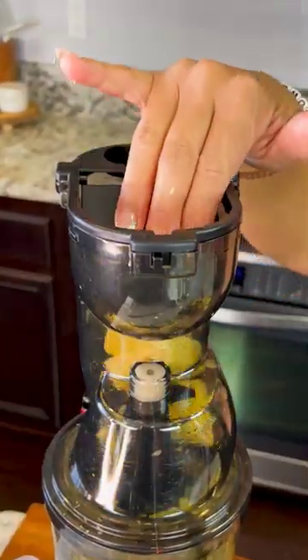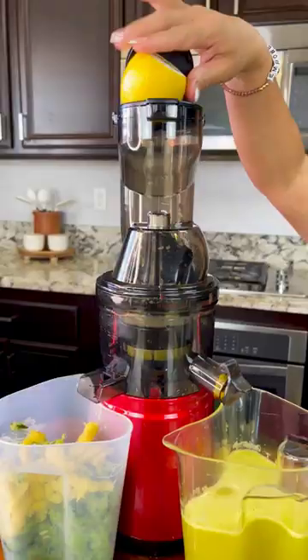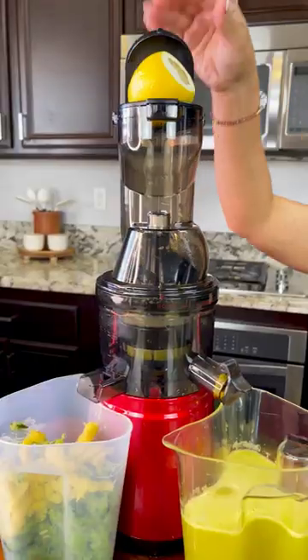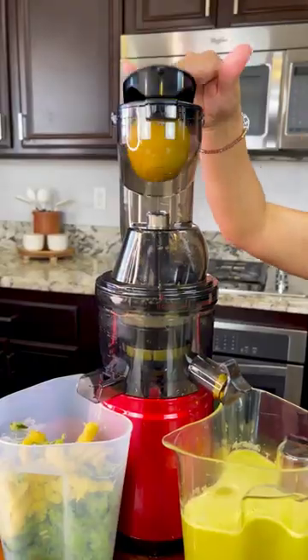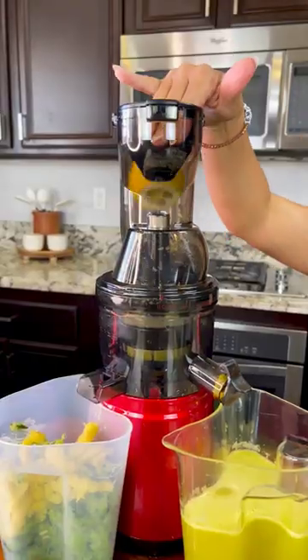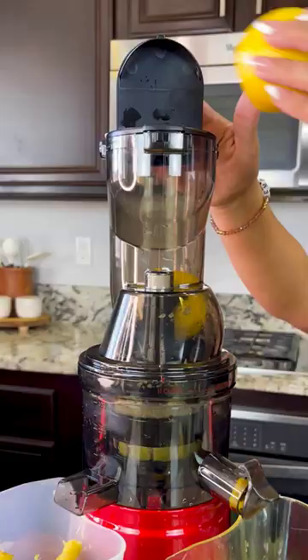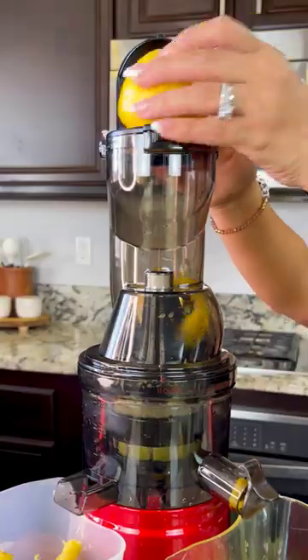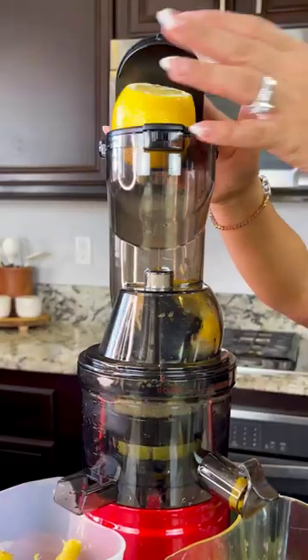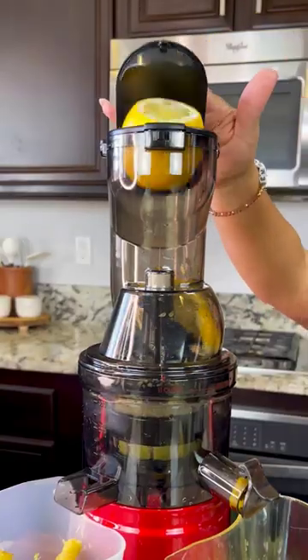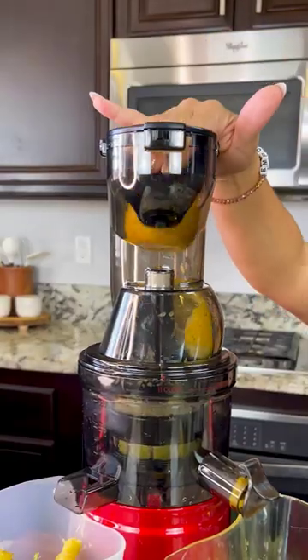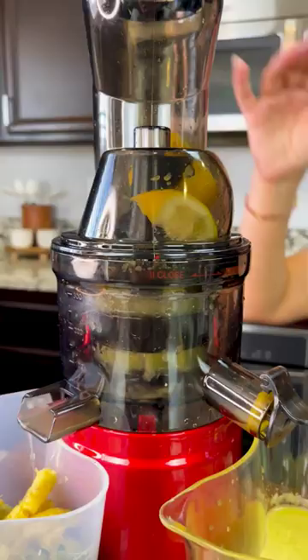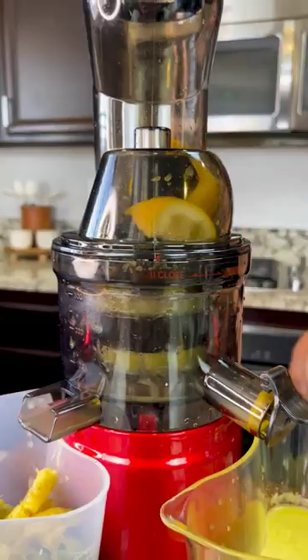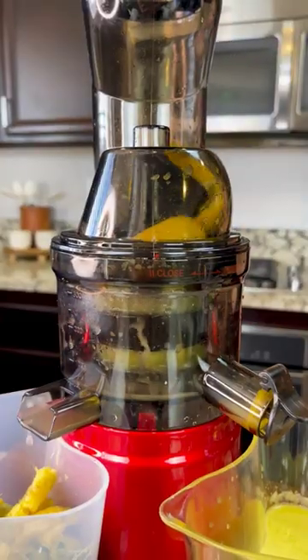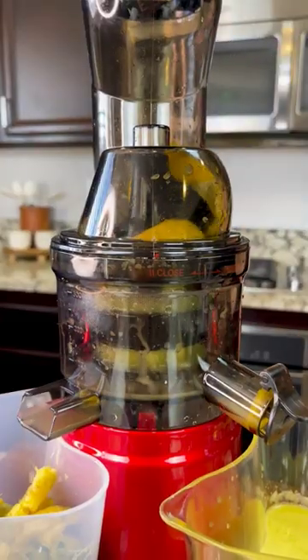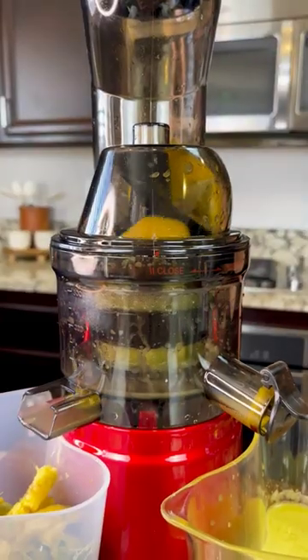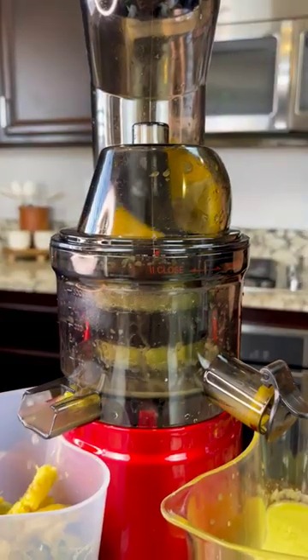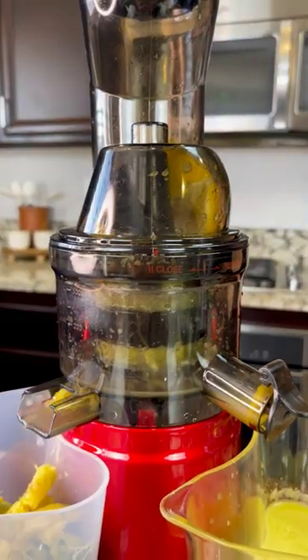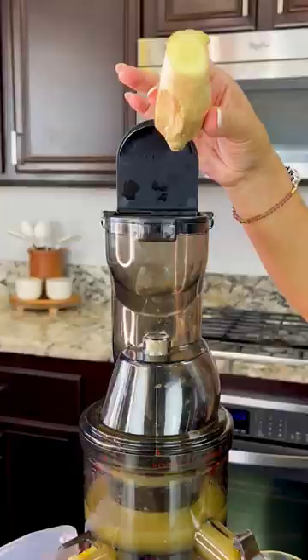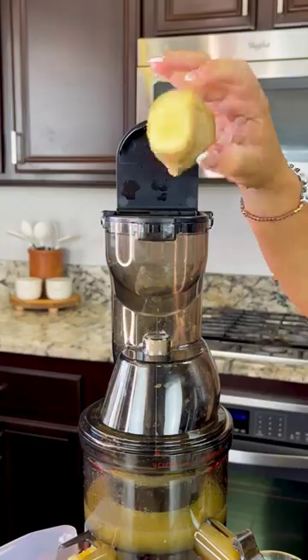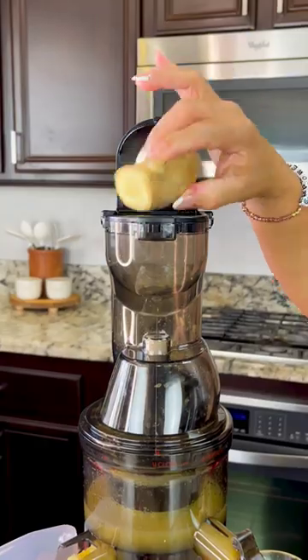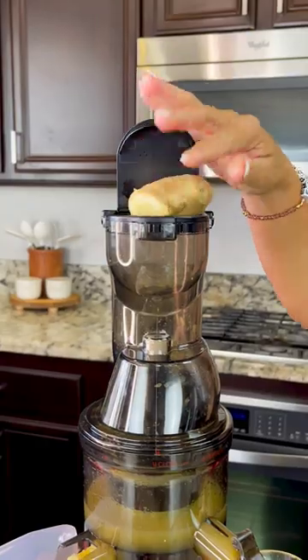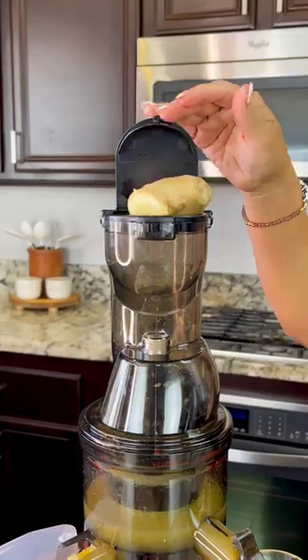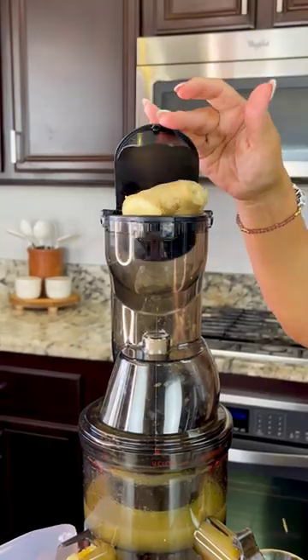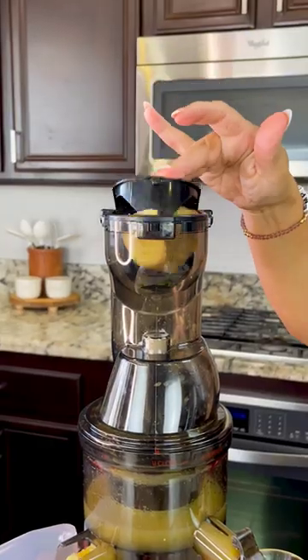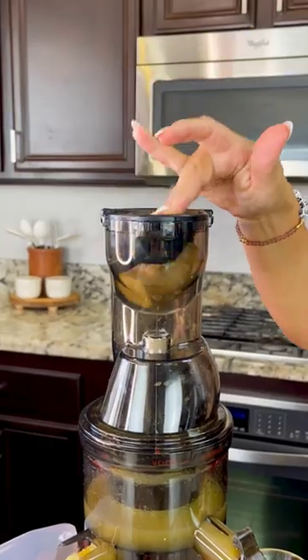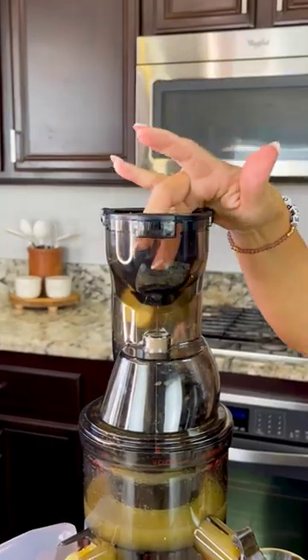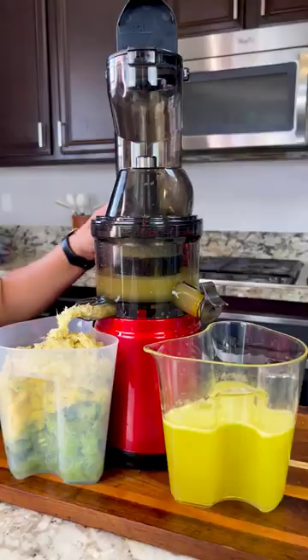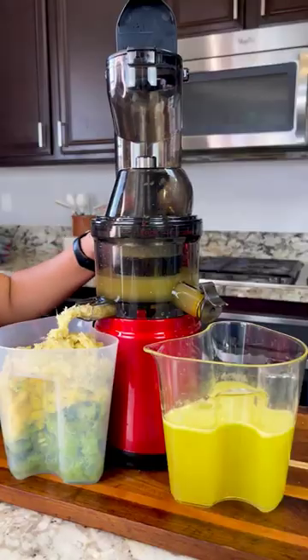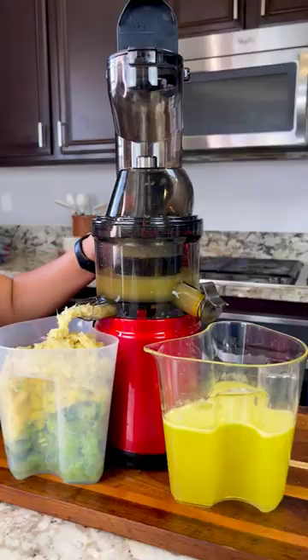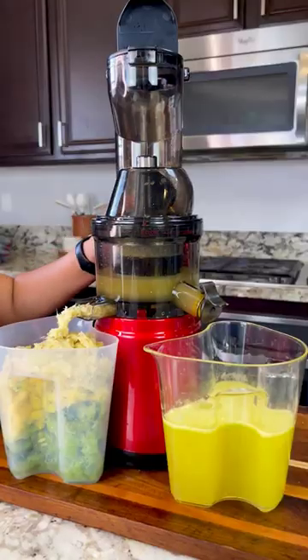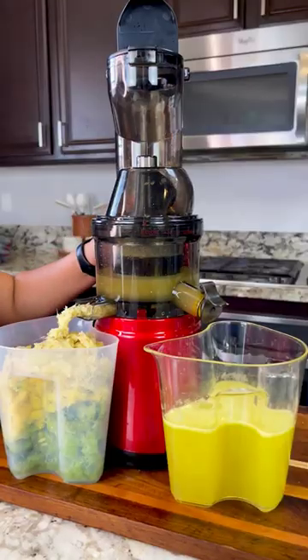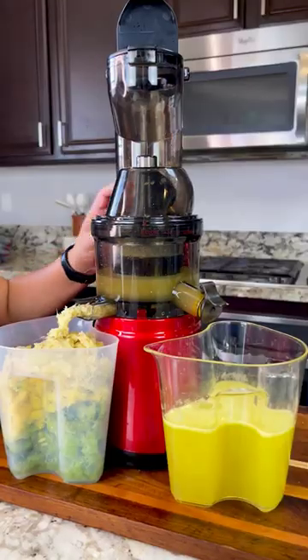Now we juice two lemons. And last, a piece of ginger. And we're done juicing.